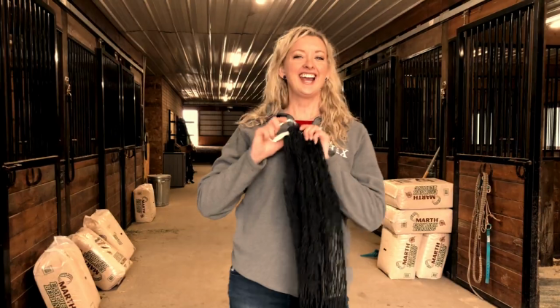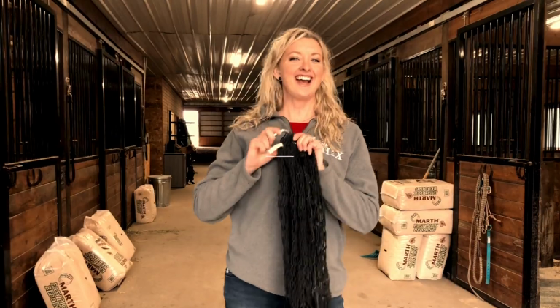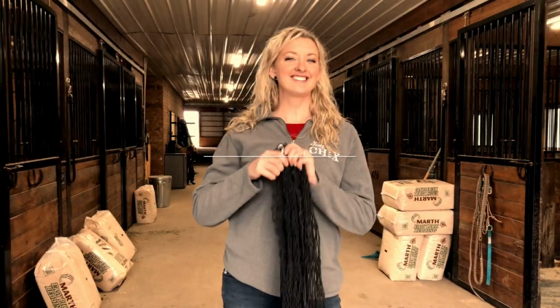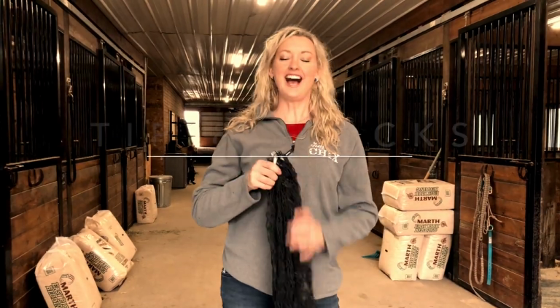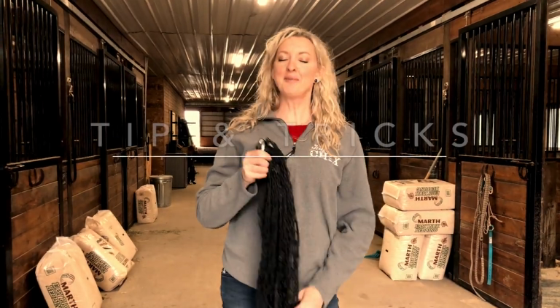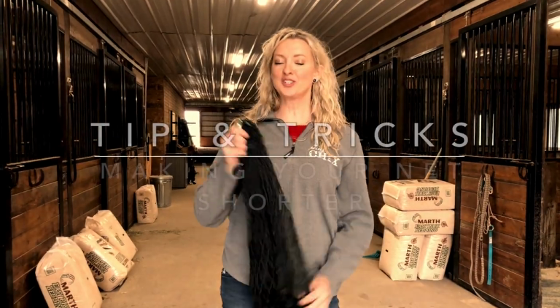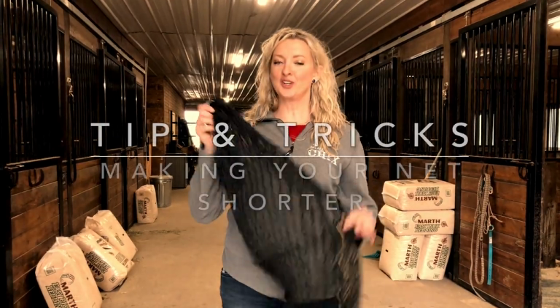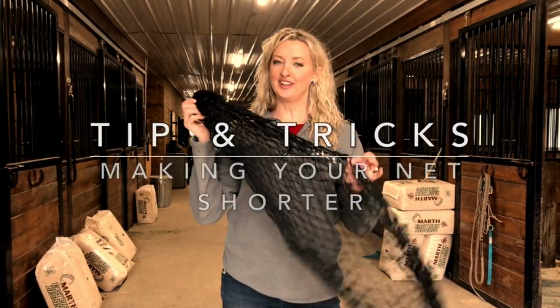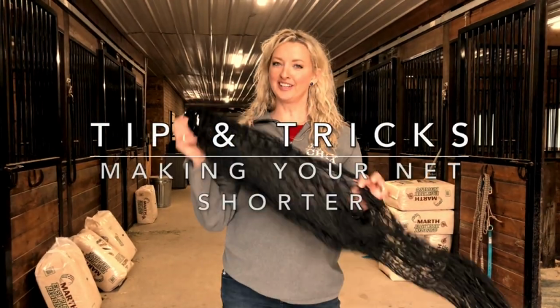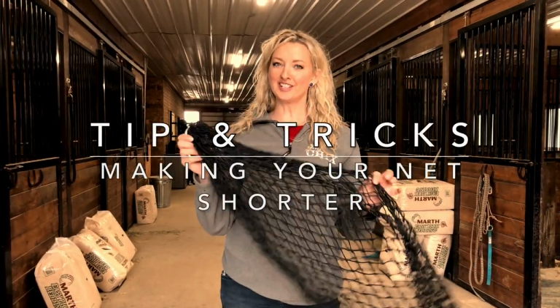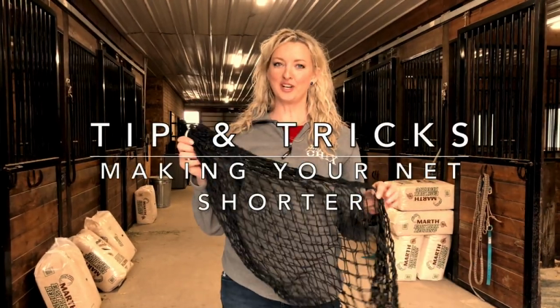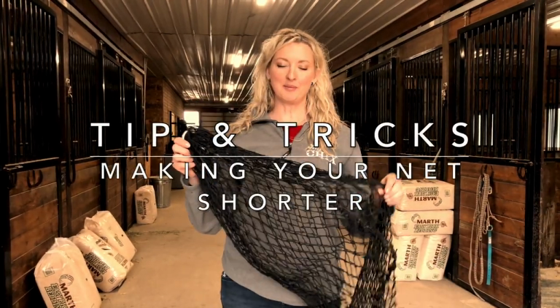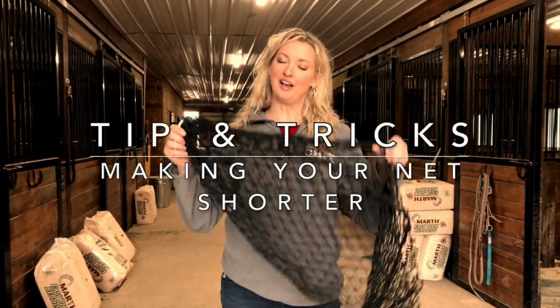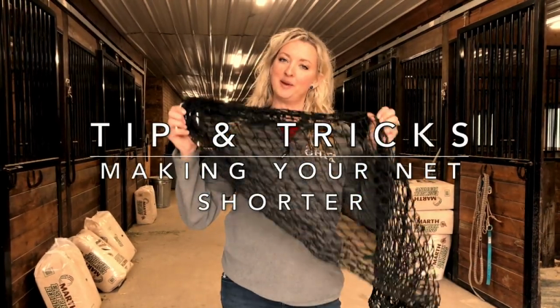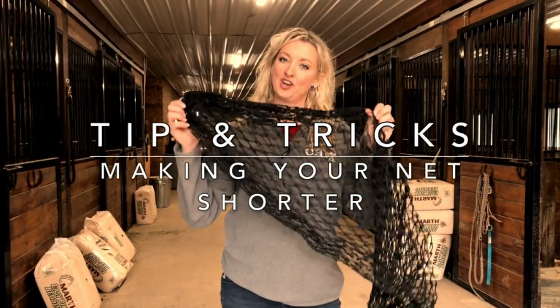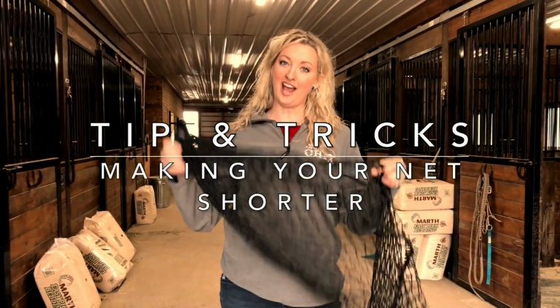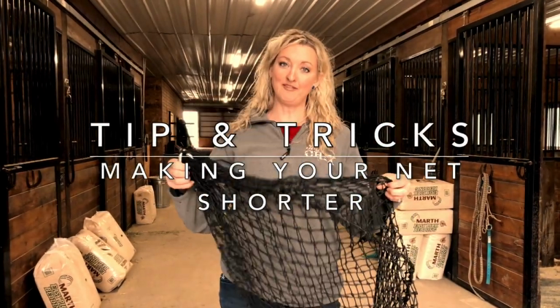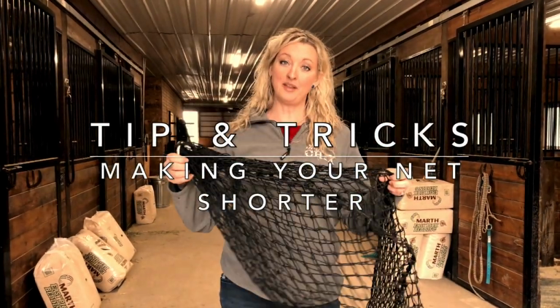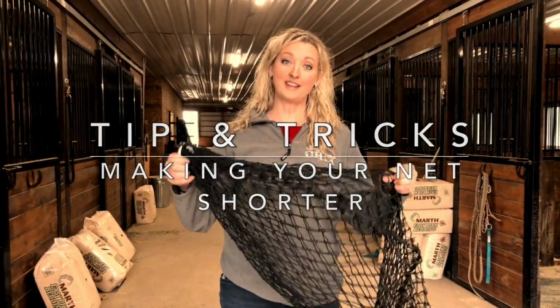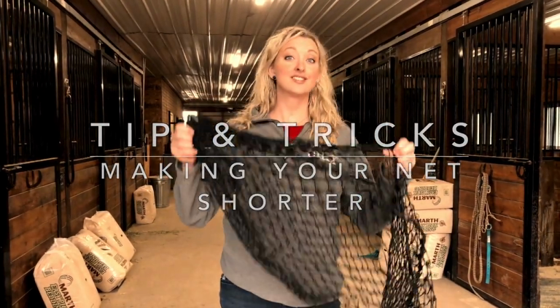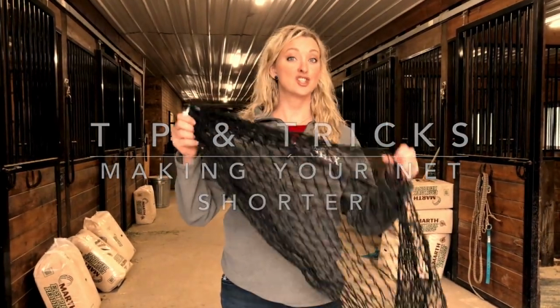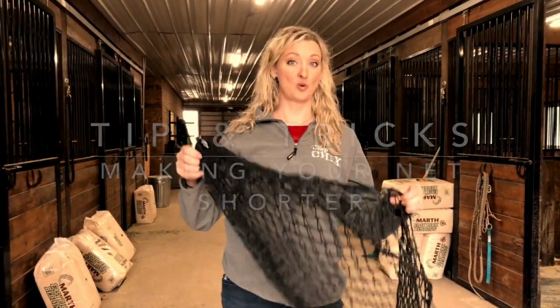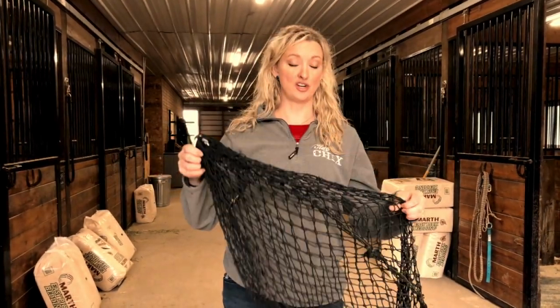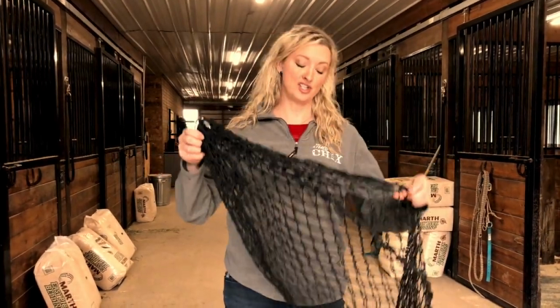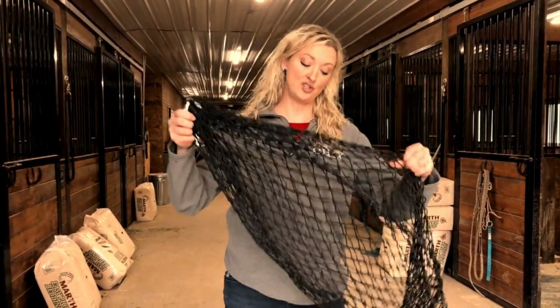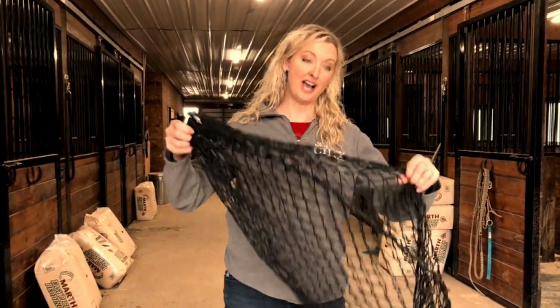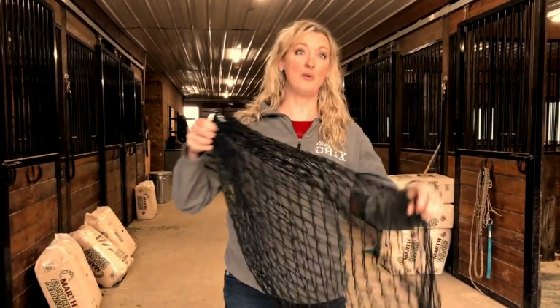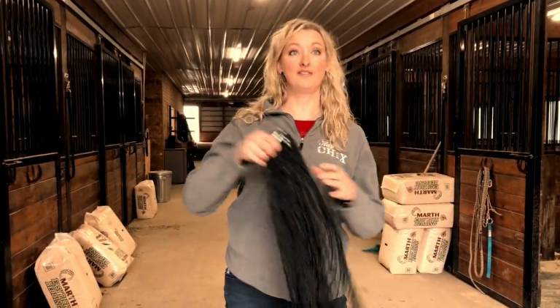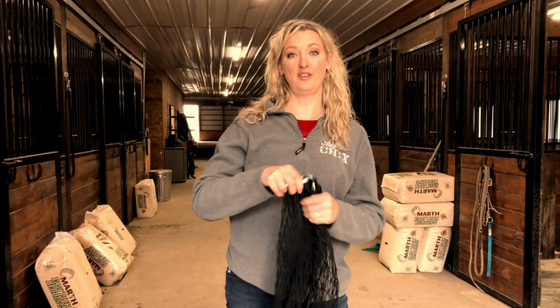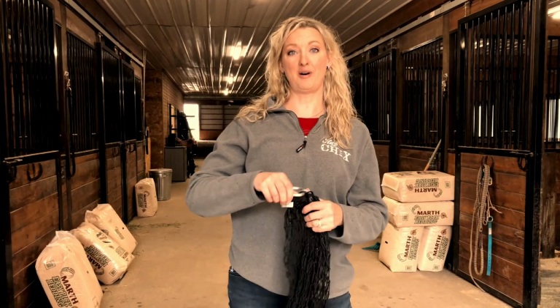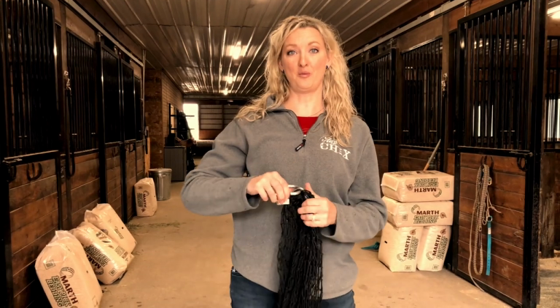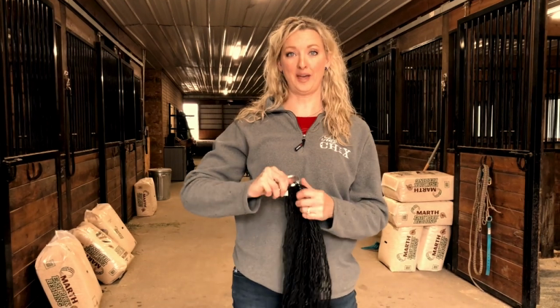Hey guys, I'm going to show you a little trick about how to make your half-bell nets shorter, should you not want to fill them all the way.